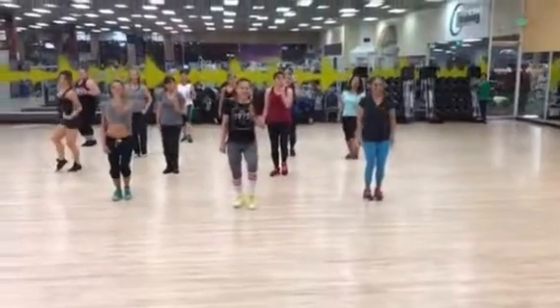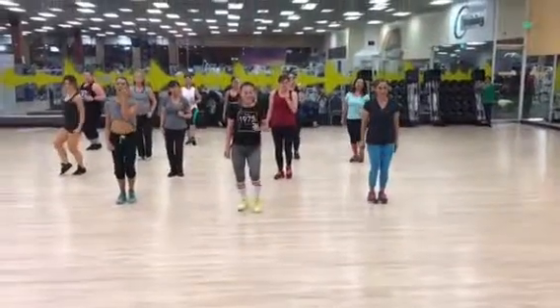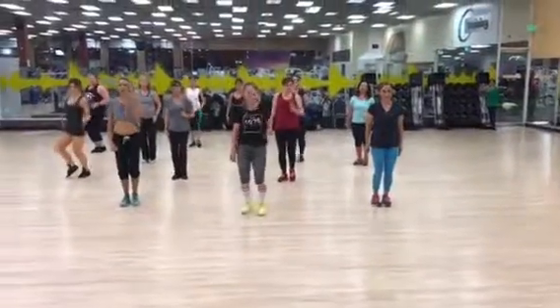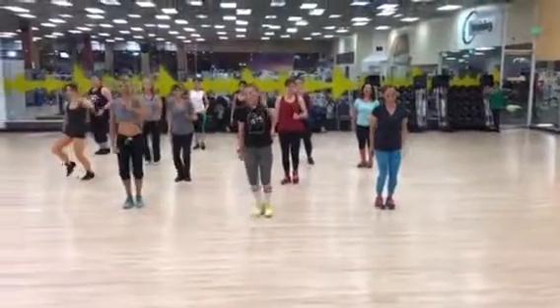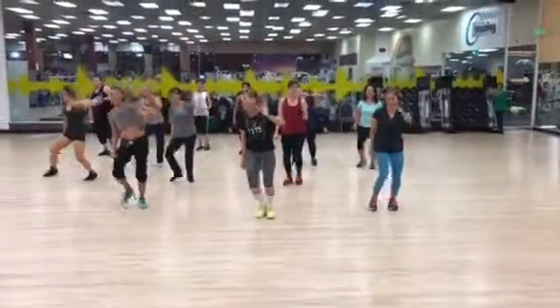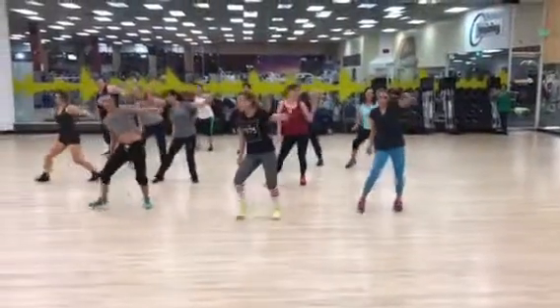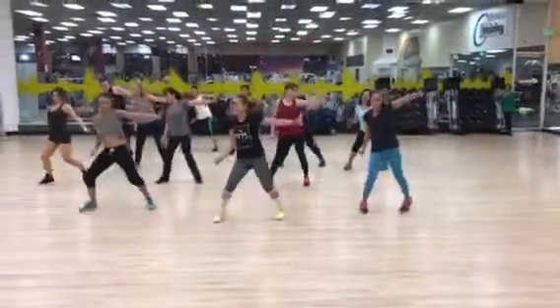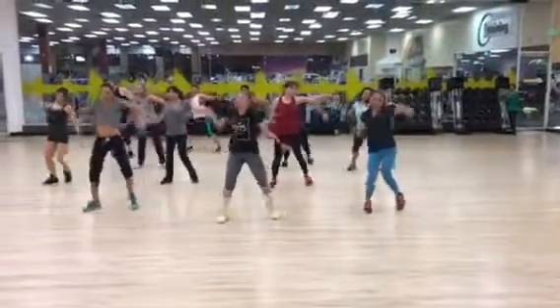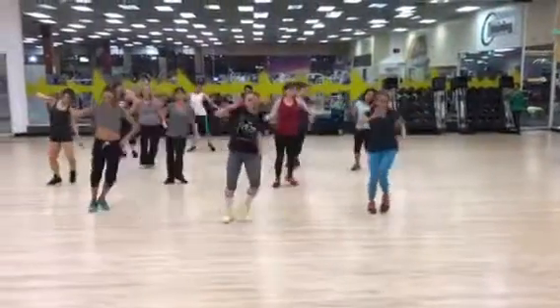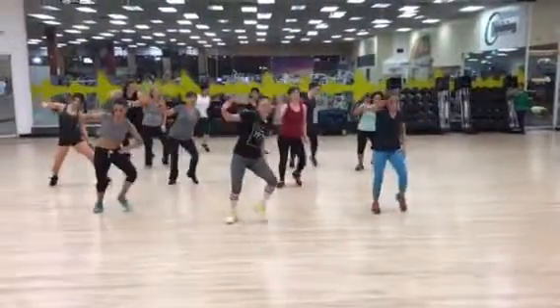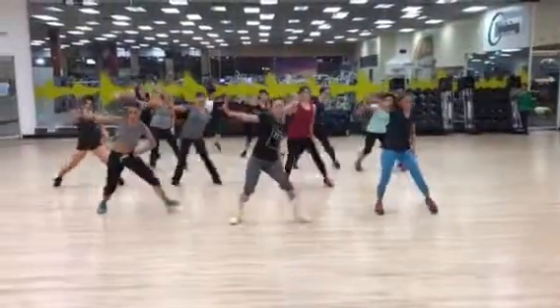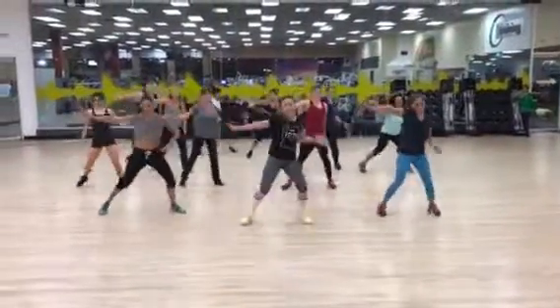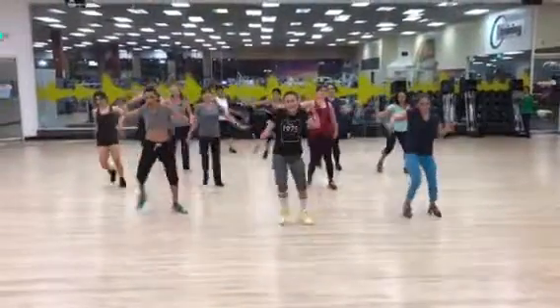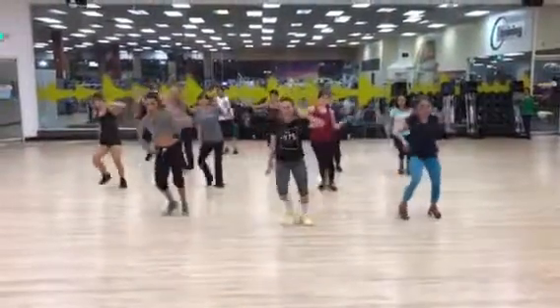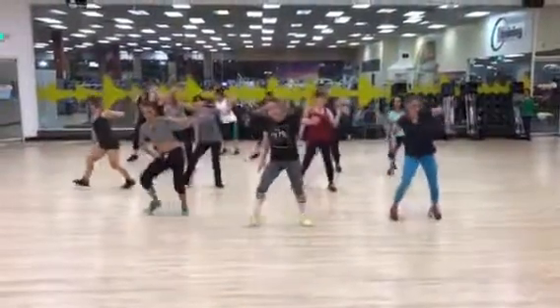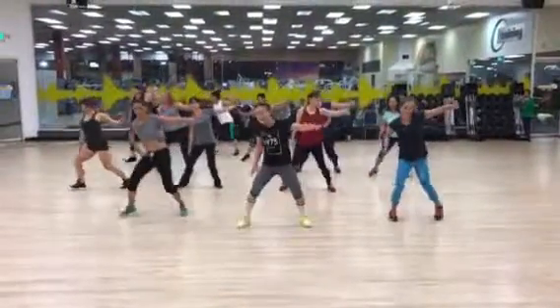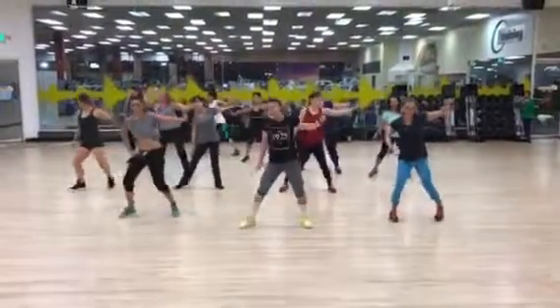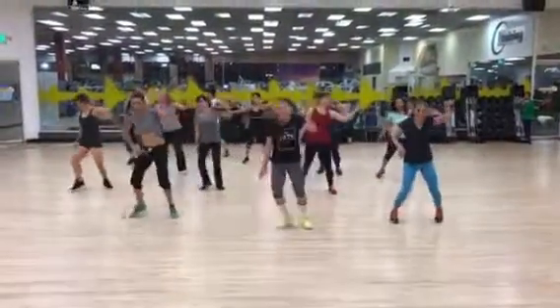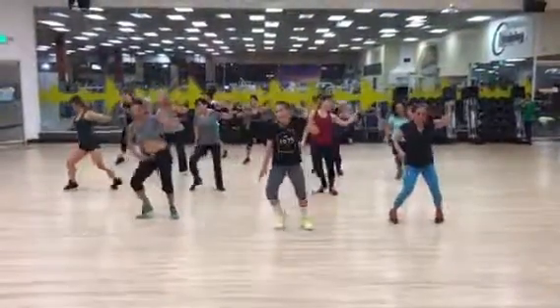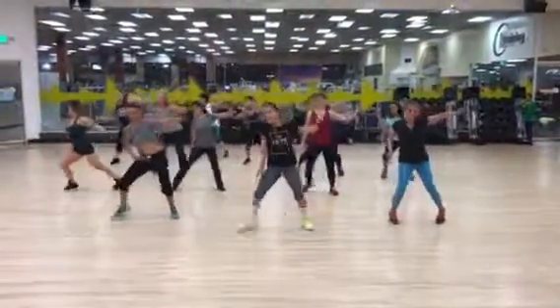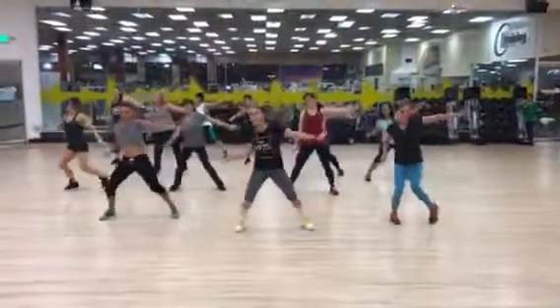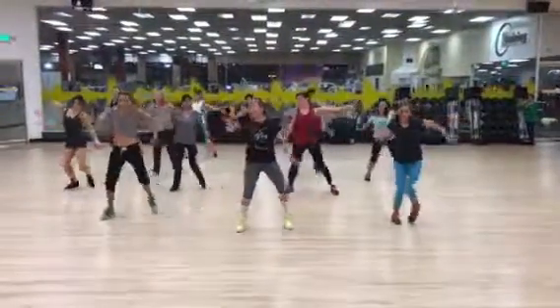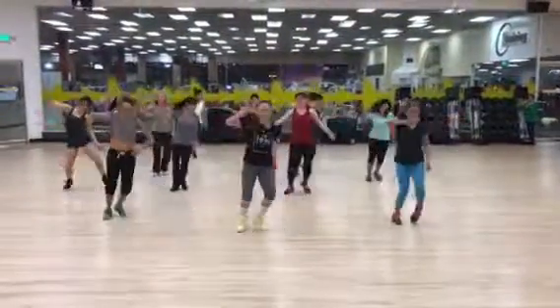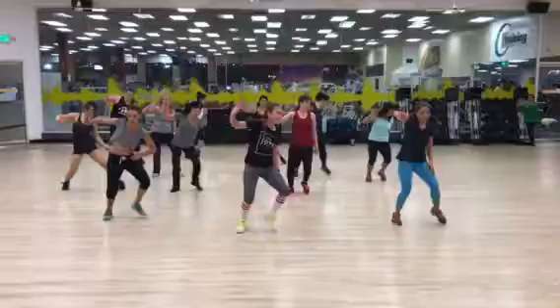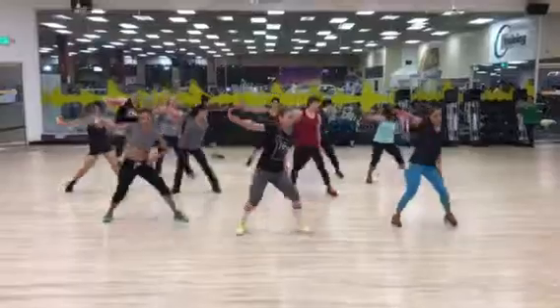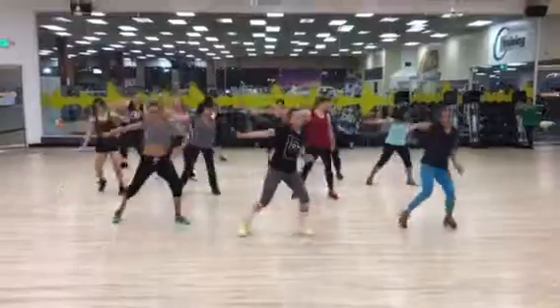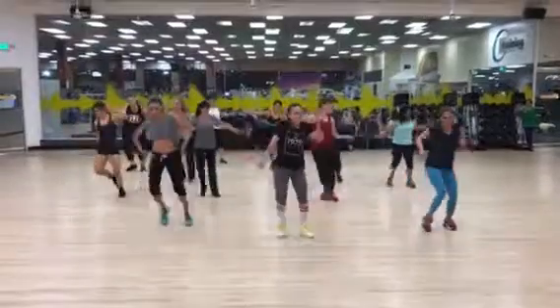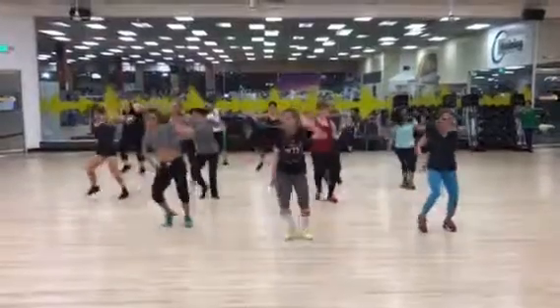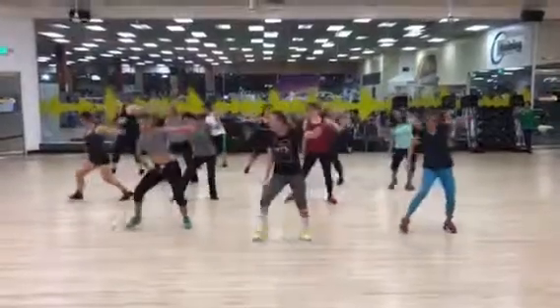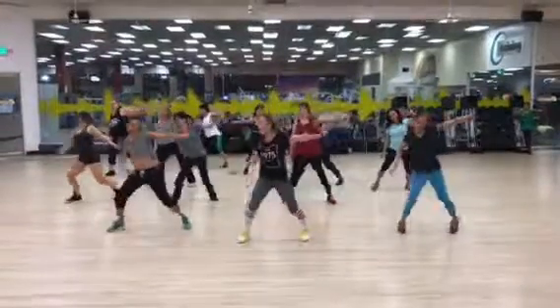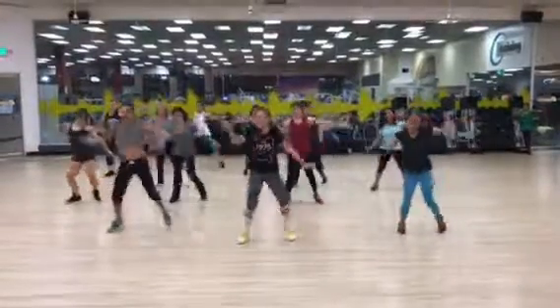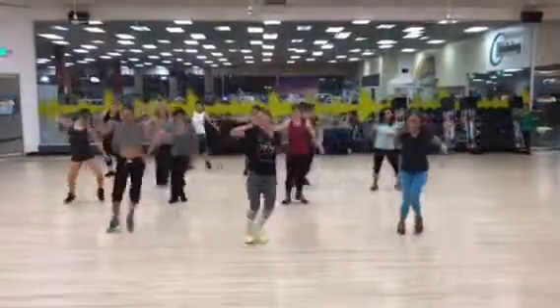Weave, roll. Side to side, single, single, double. Nice, do it again. Keep your weight in the middle, you guys.